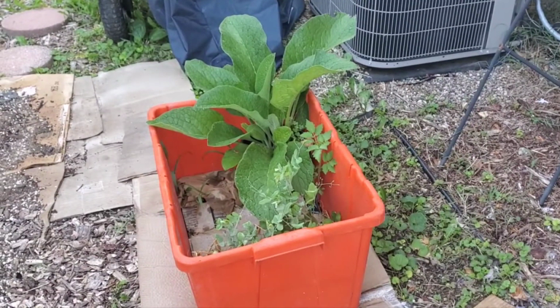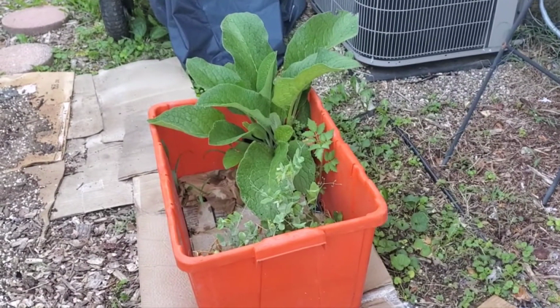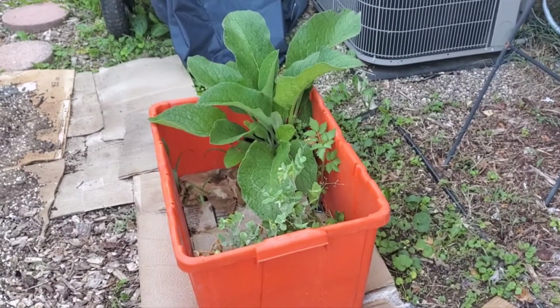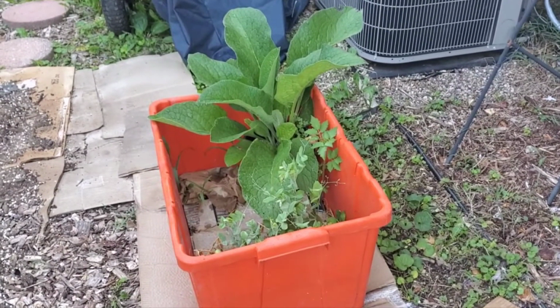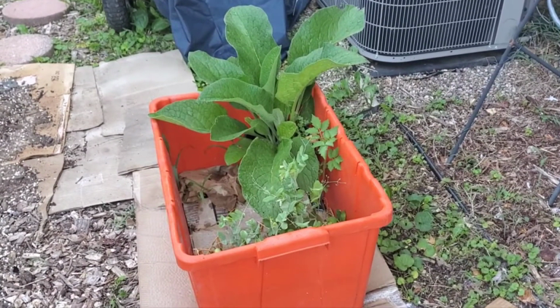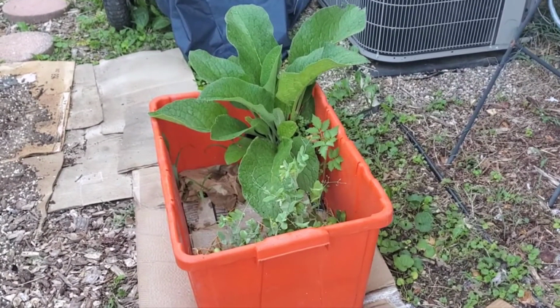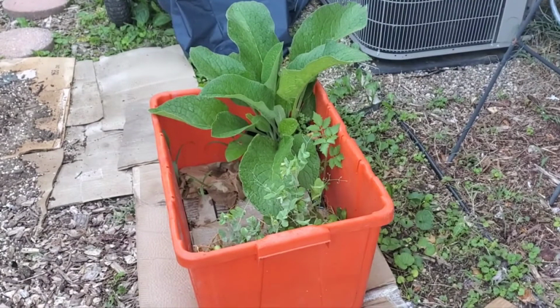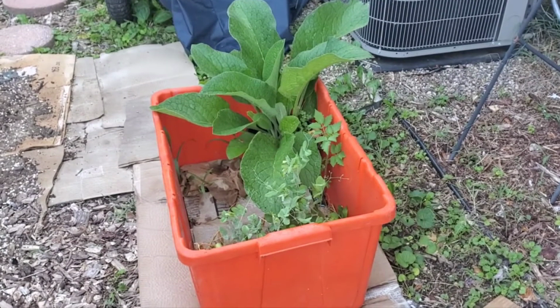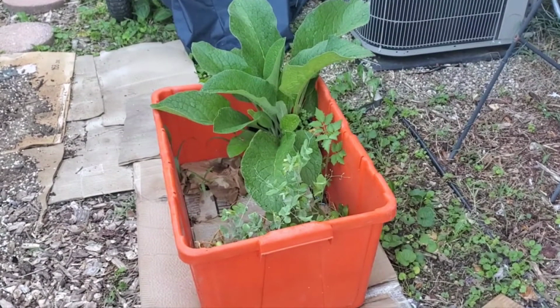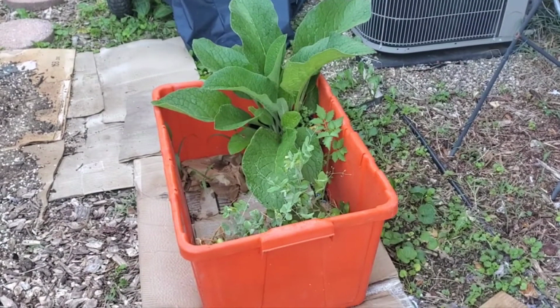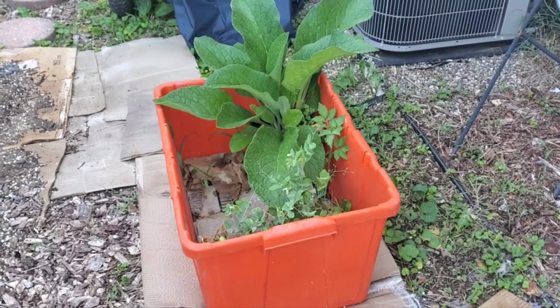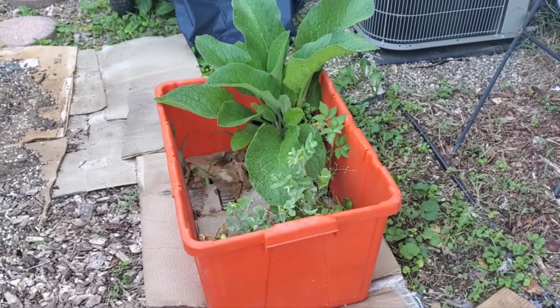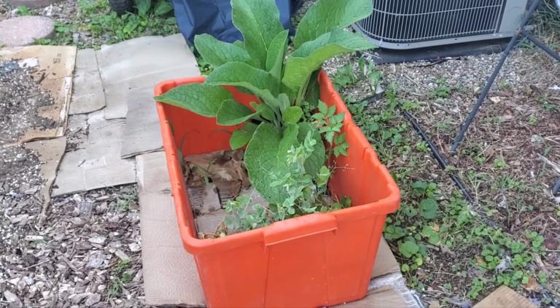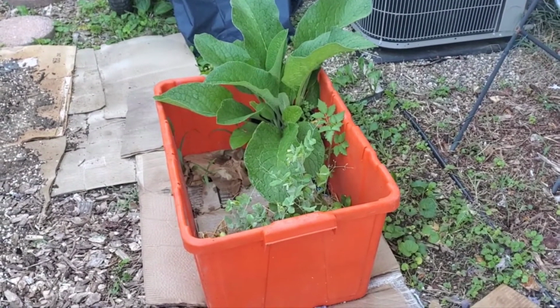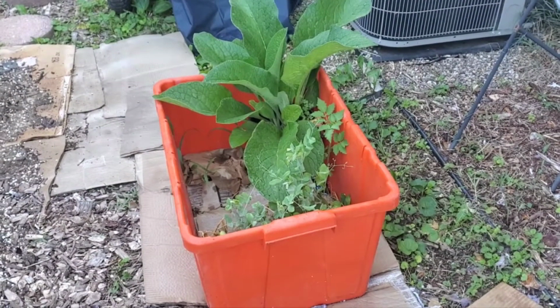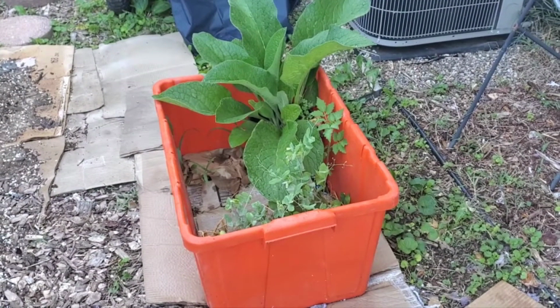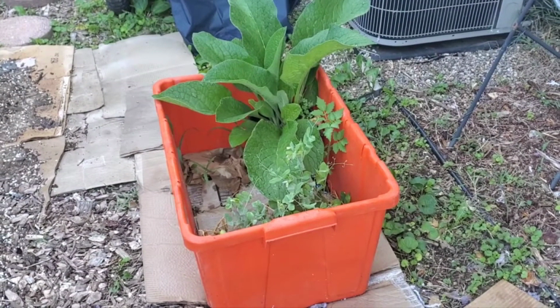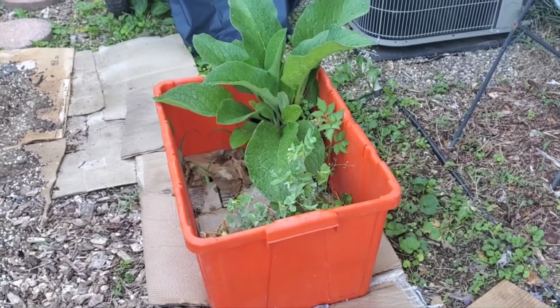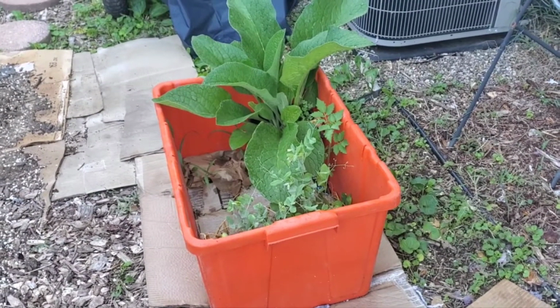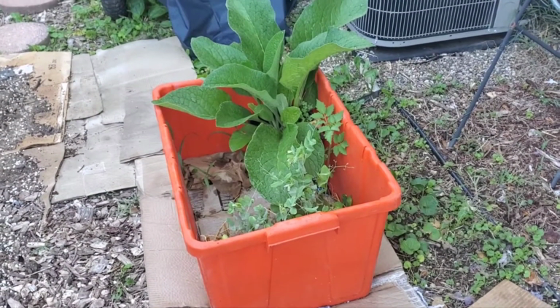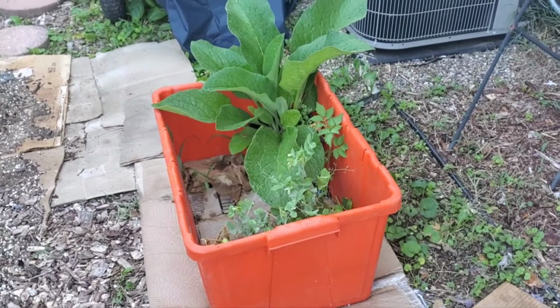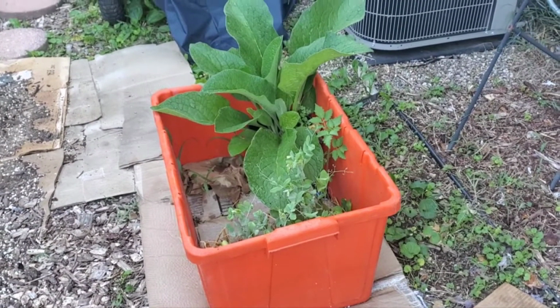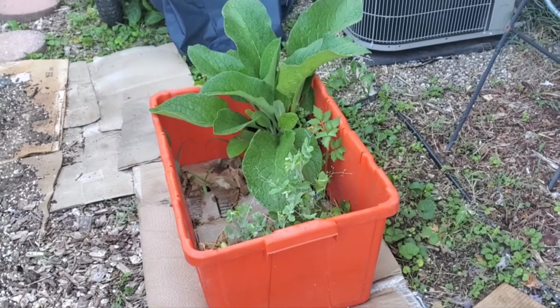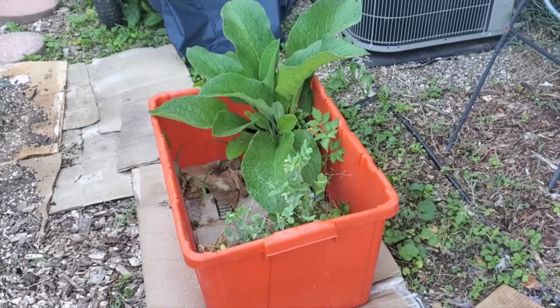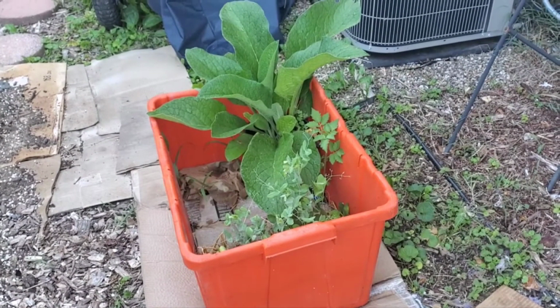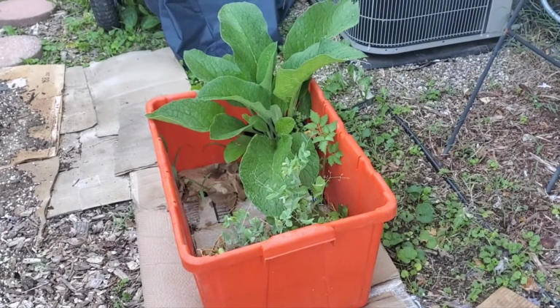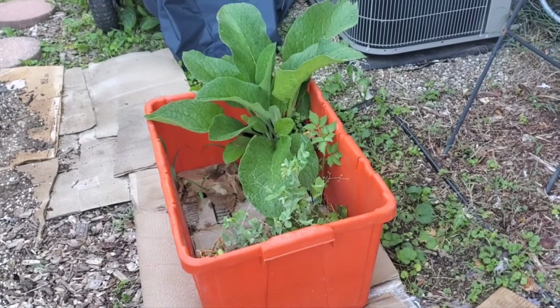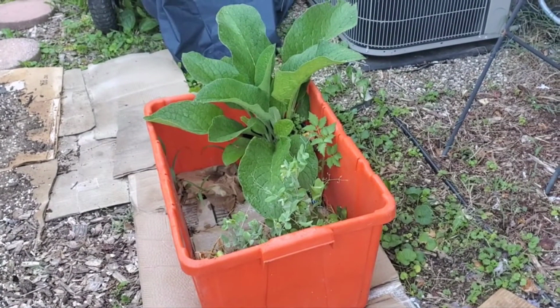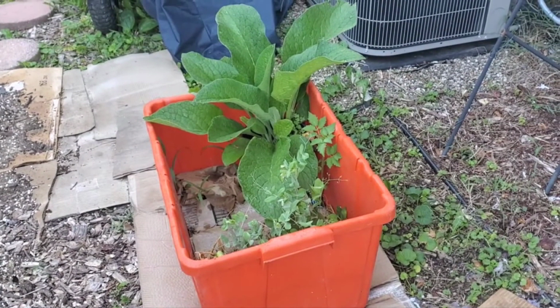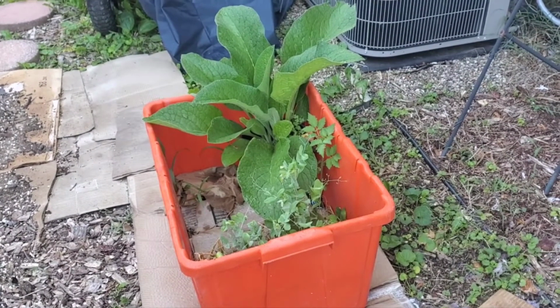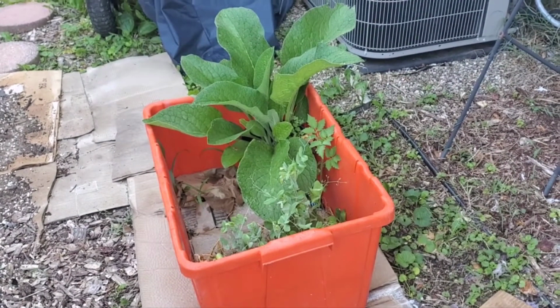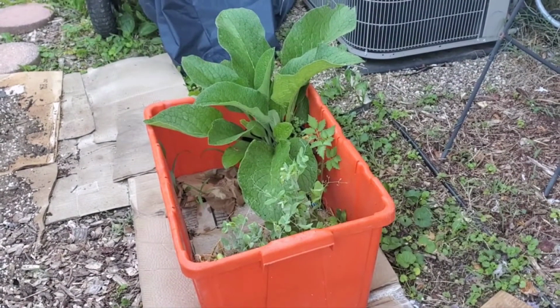And my little worm farm I started — let's get some comfrey growing out of it.